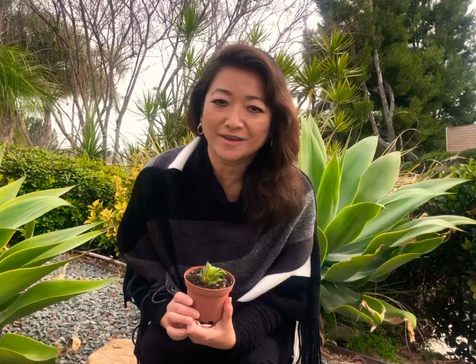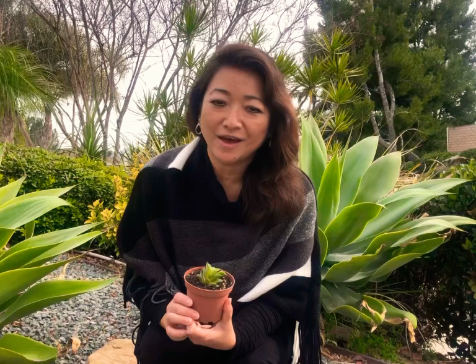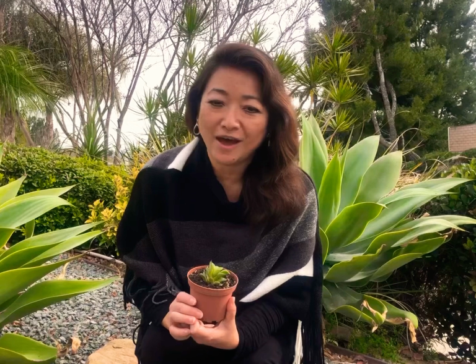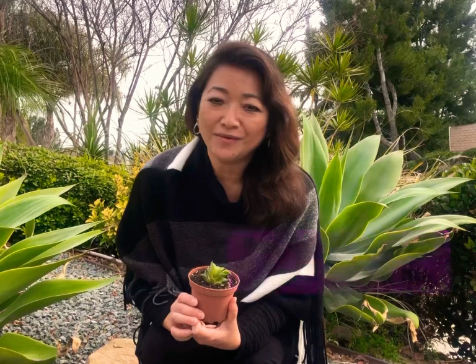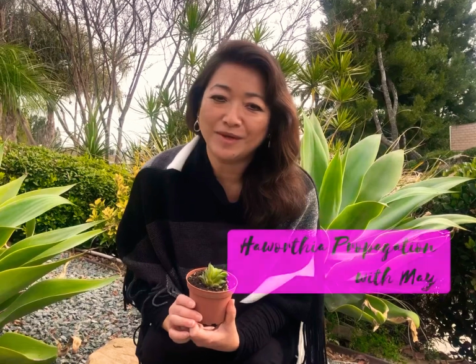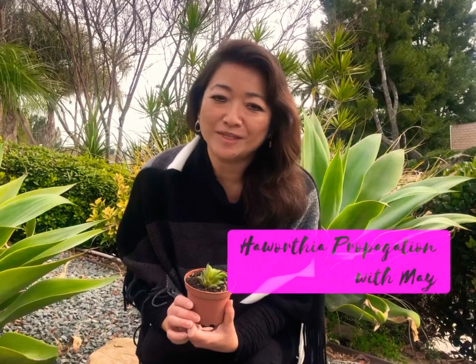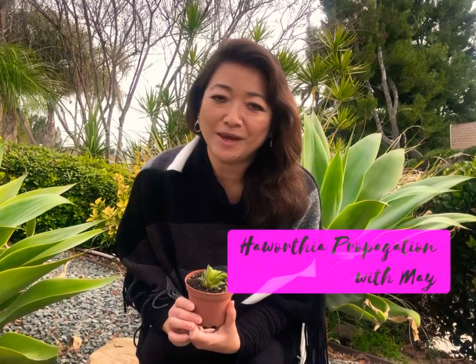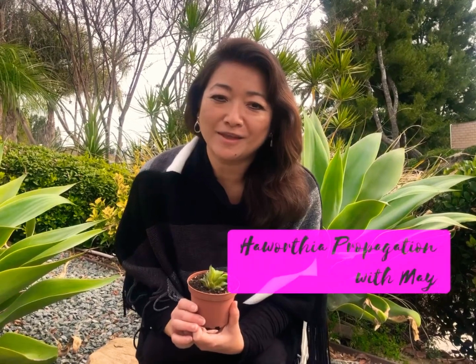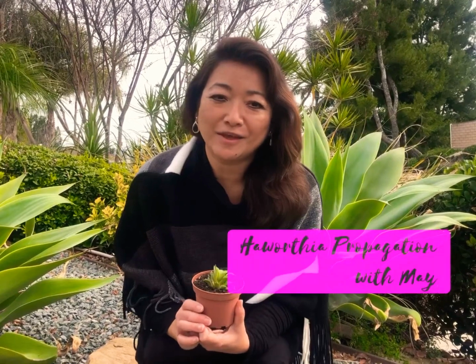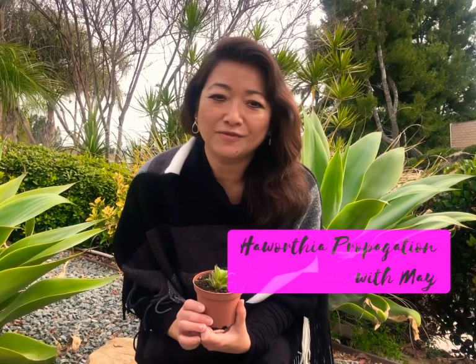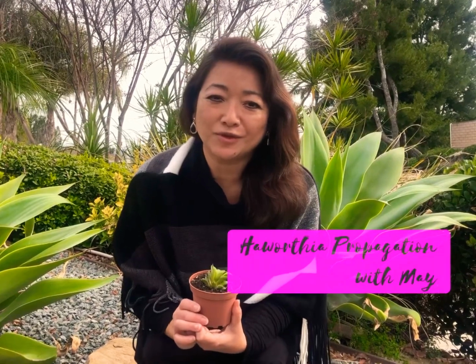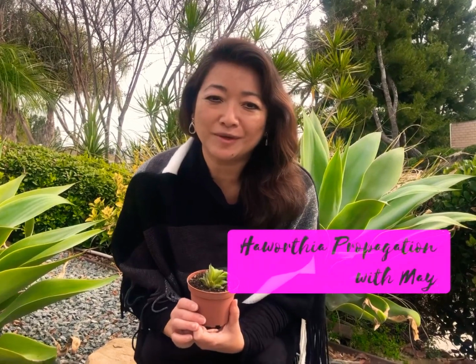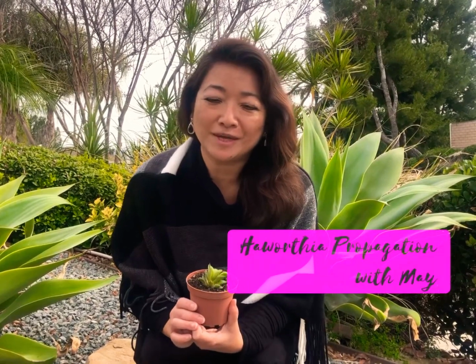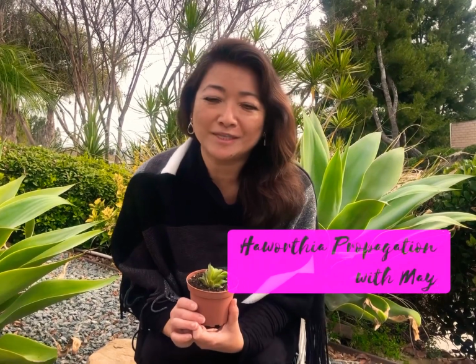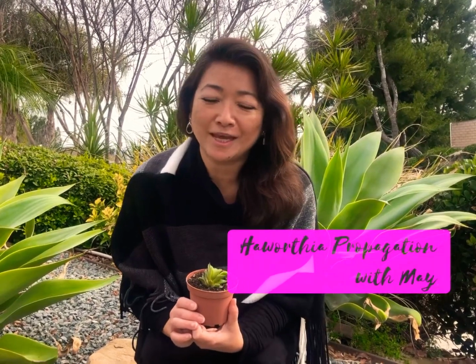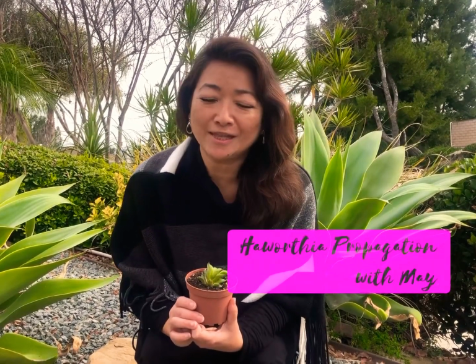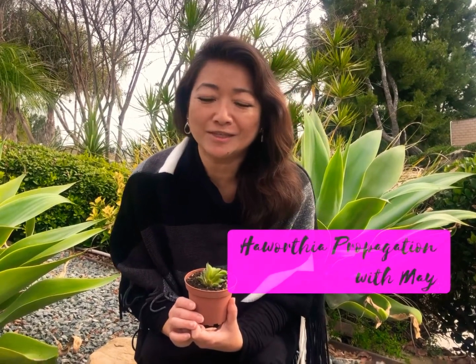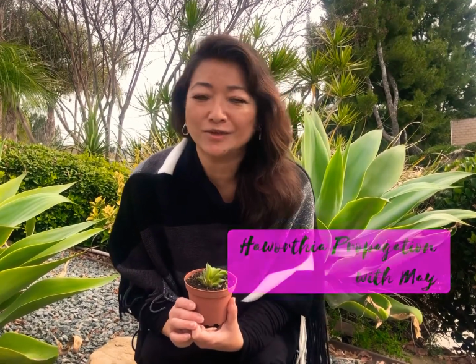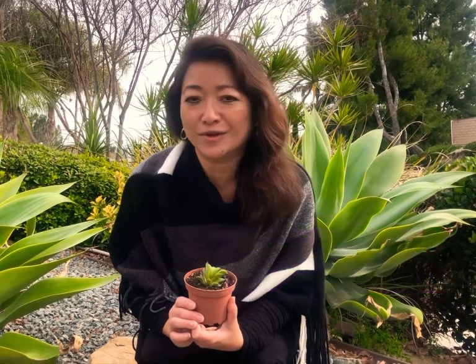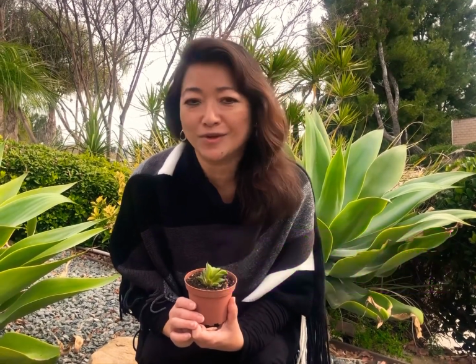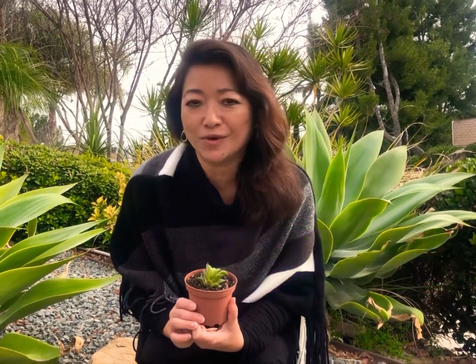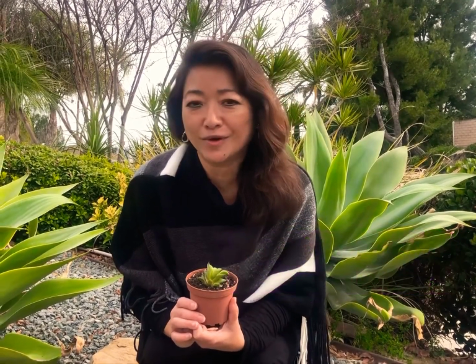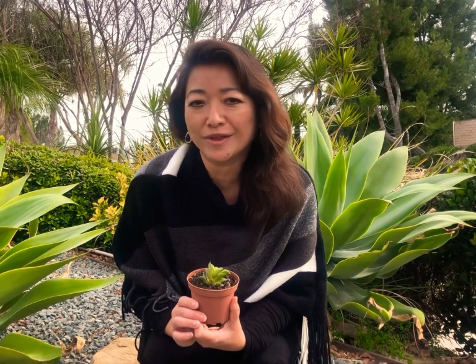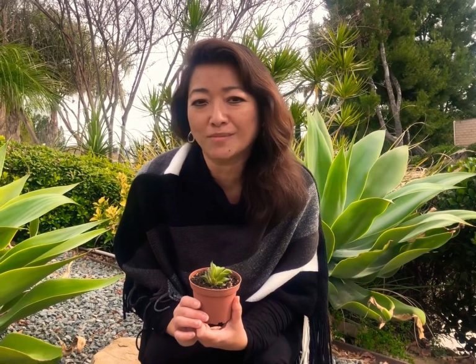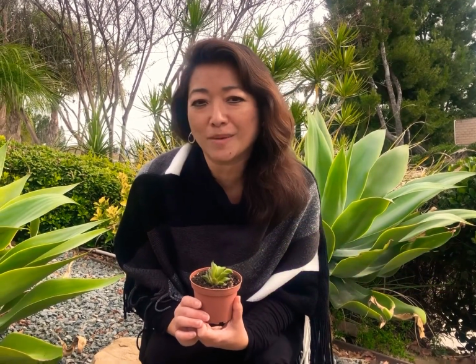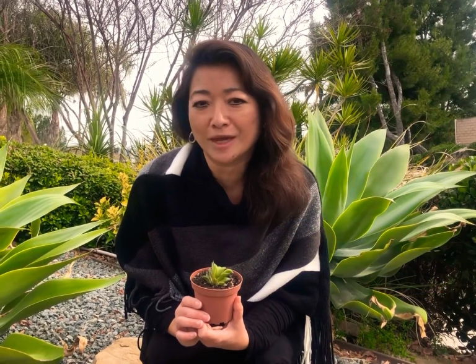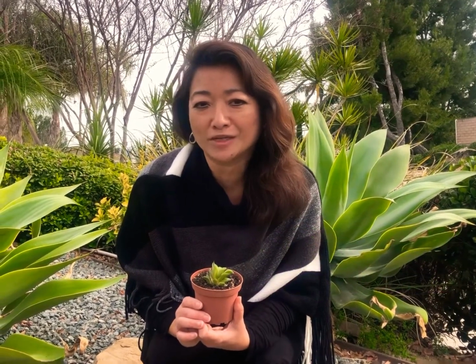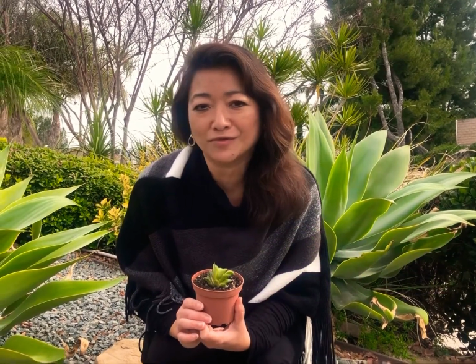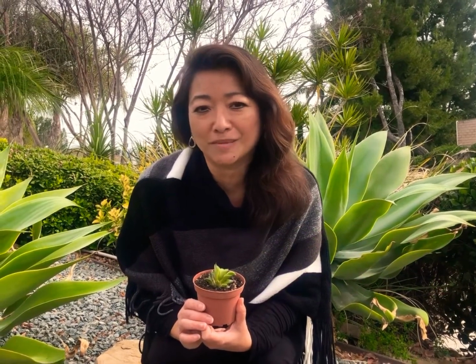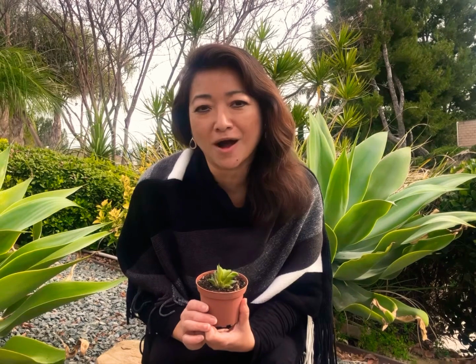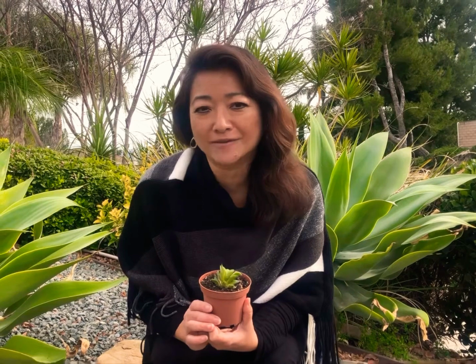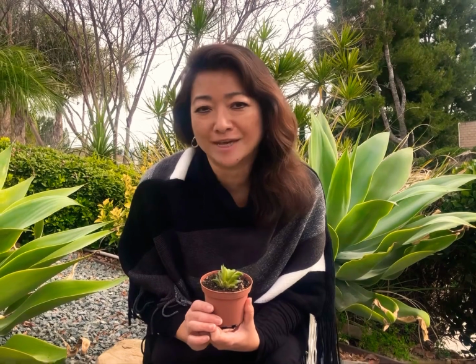Hi everyone, it's Mae. Thank you for joining me. Today let's do a little Haworthia propagation from offsets.